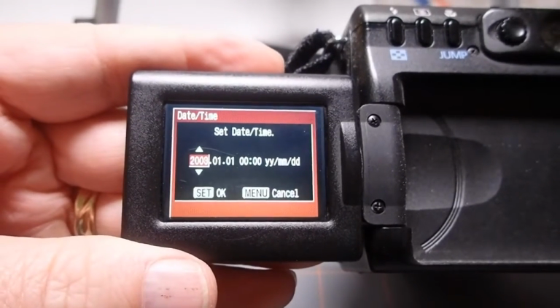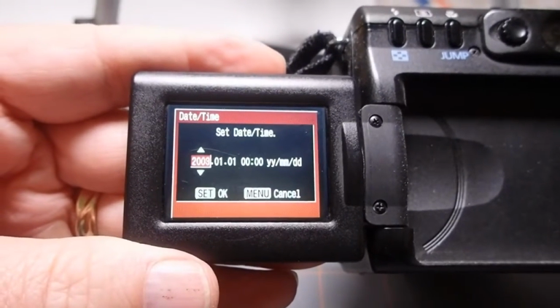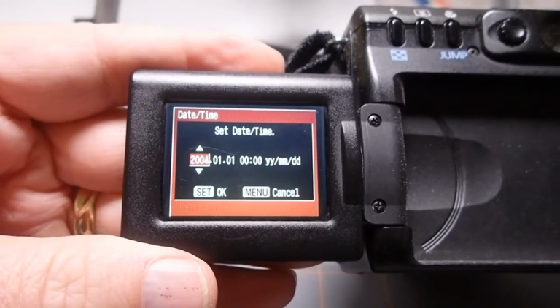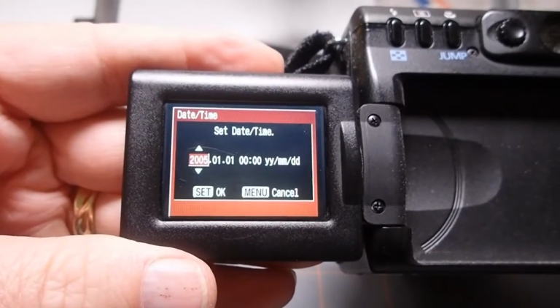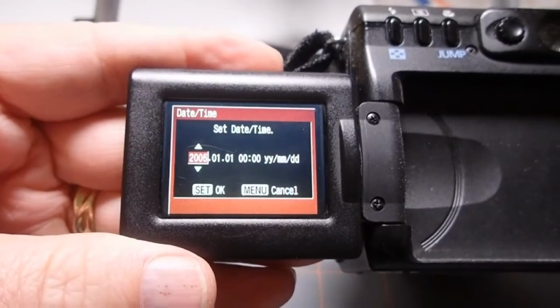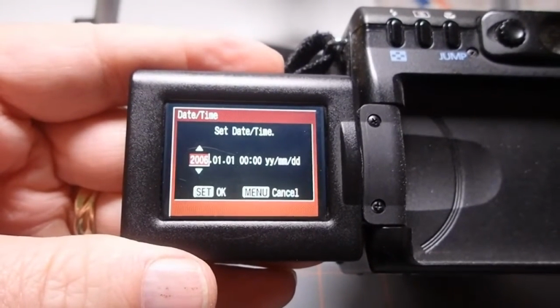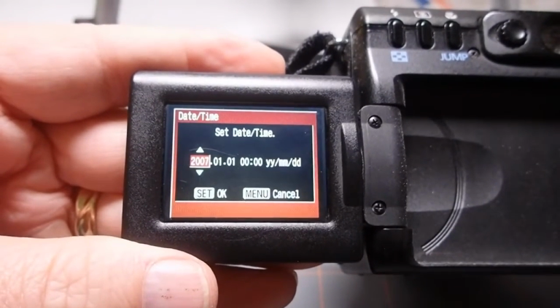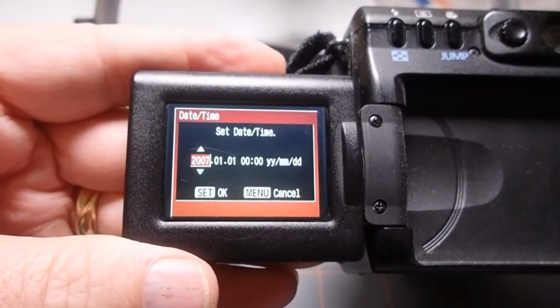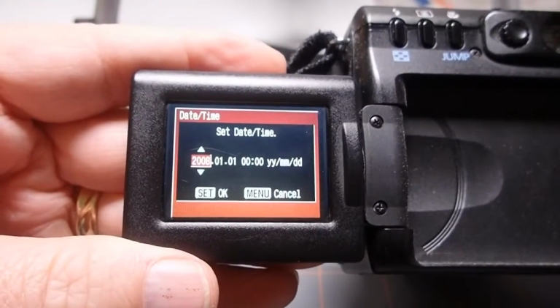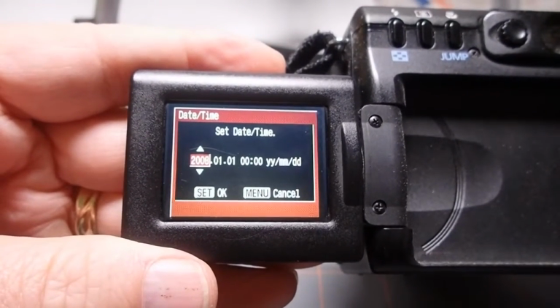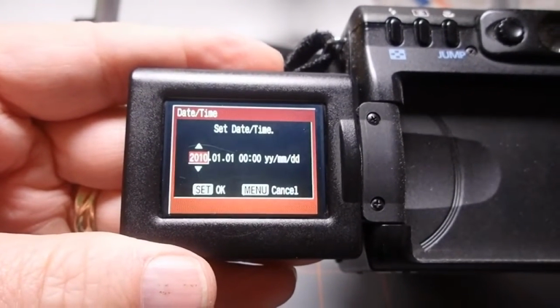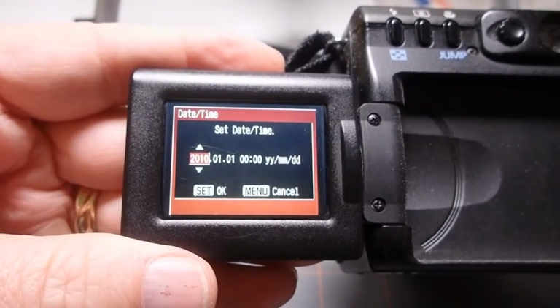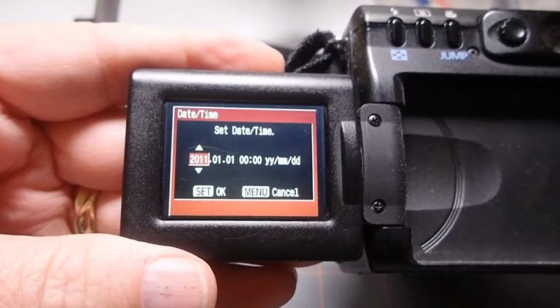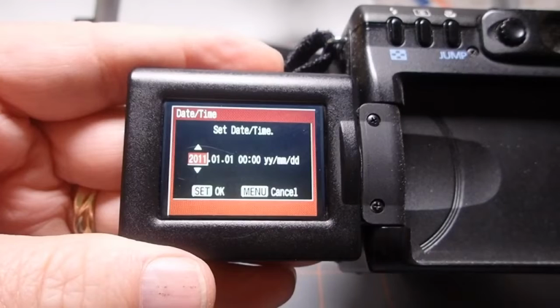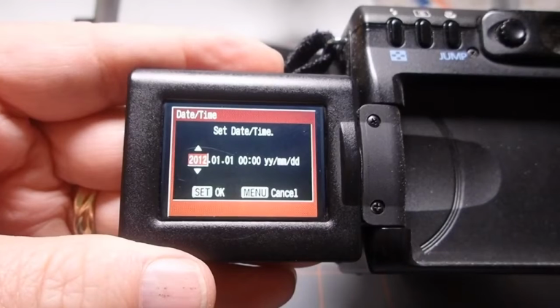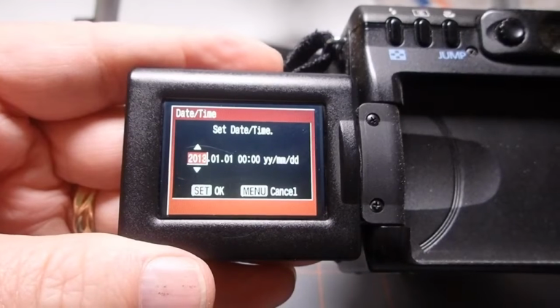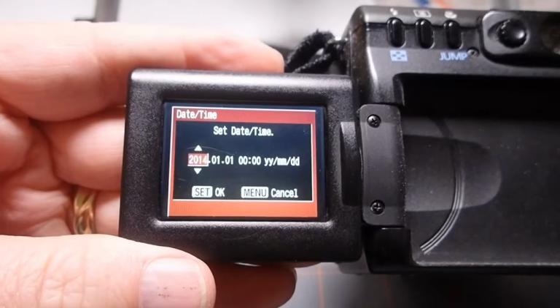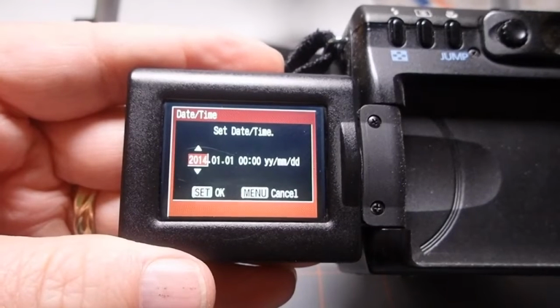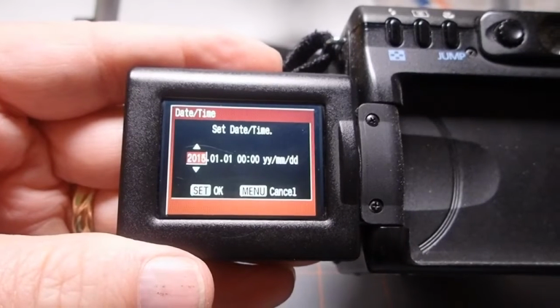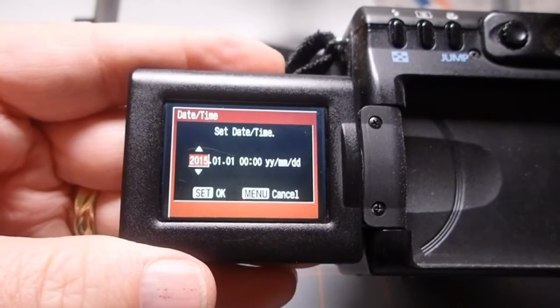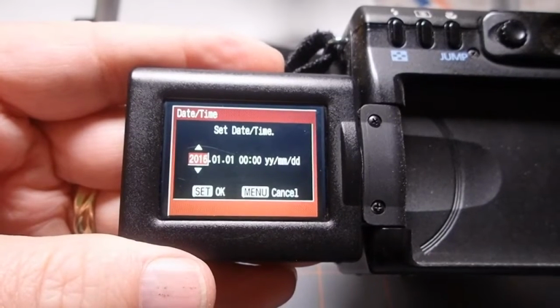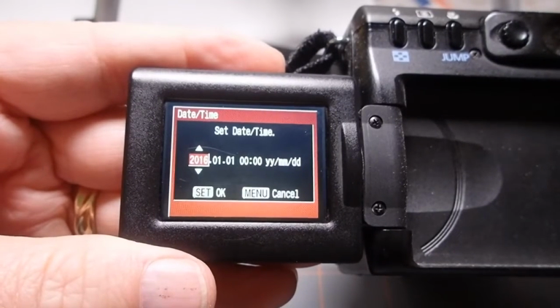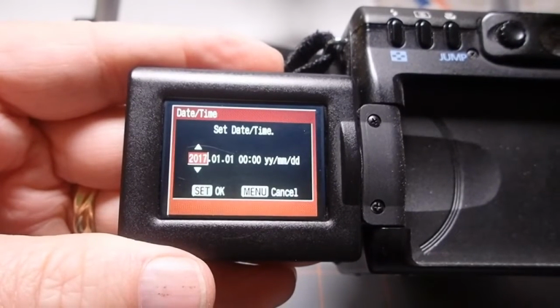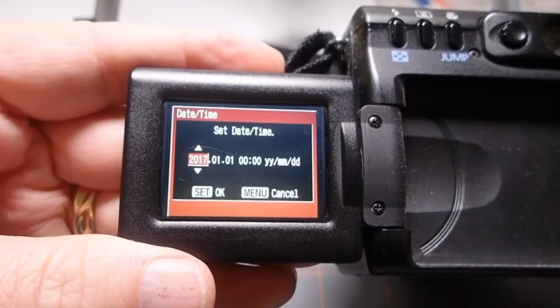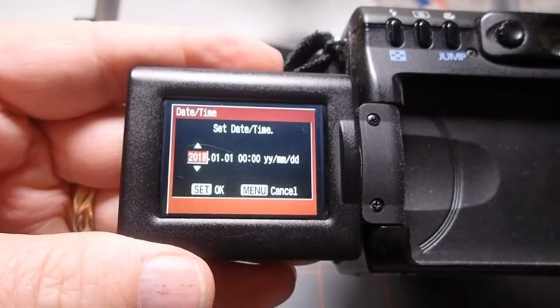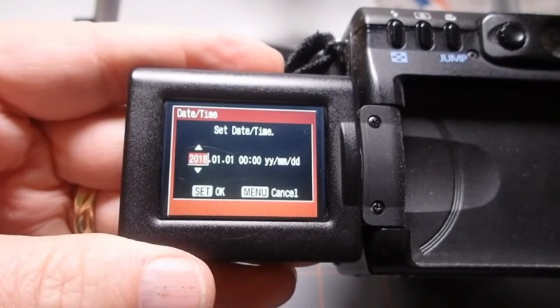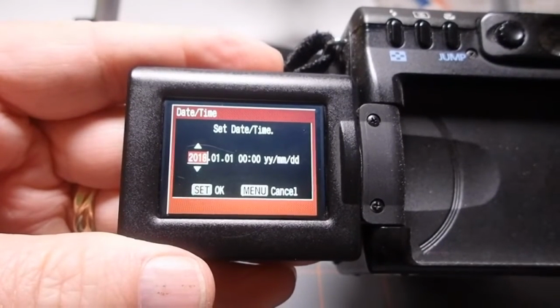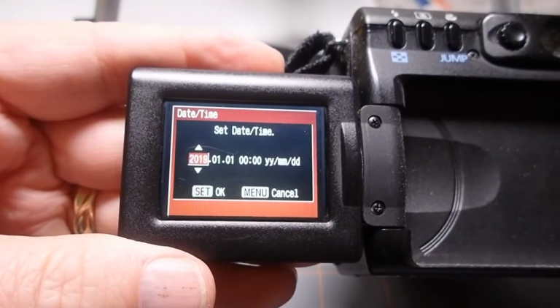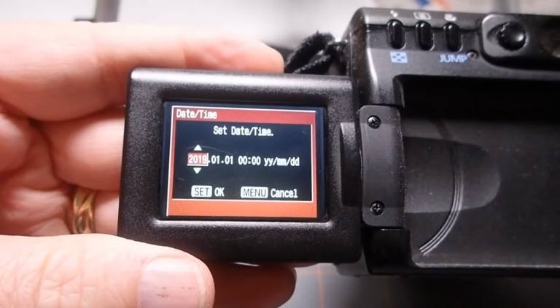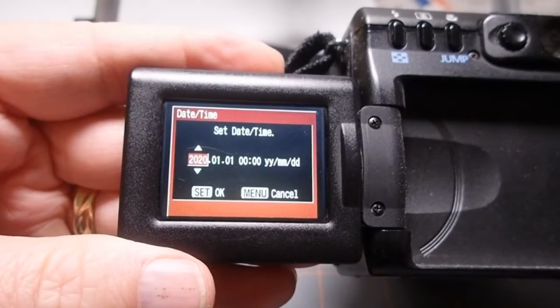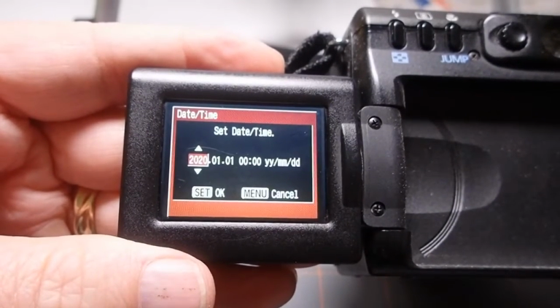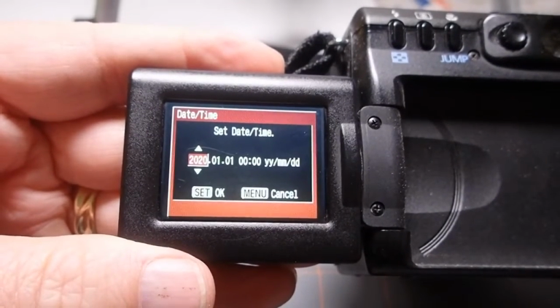Other cameras have a similar system, but may have the battery in a different spot.